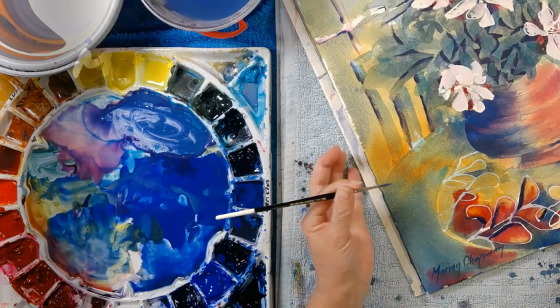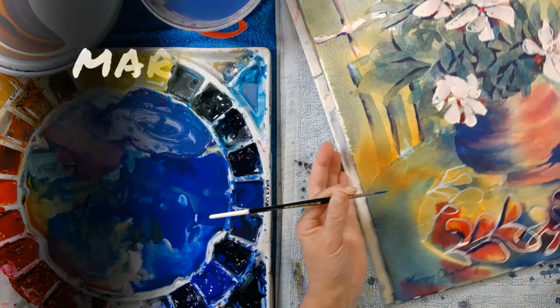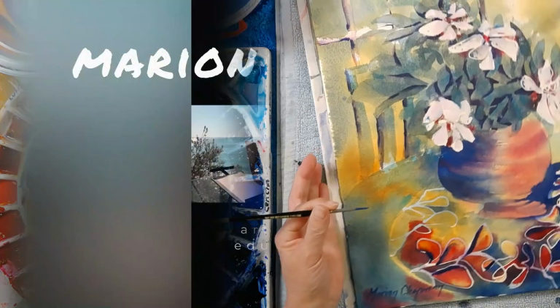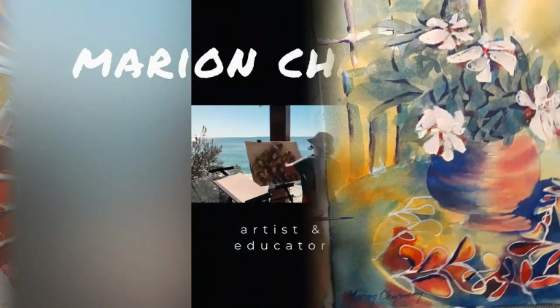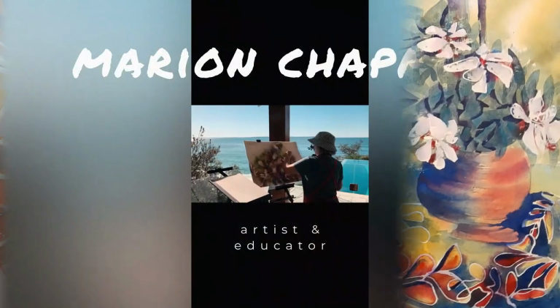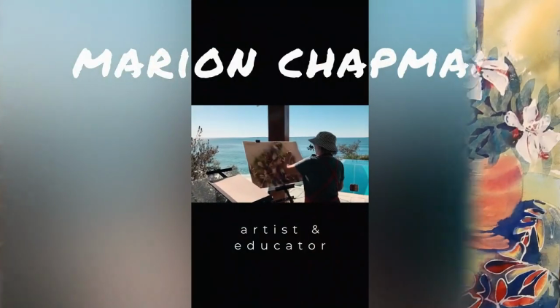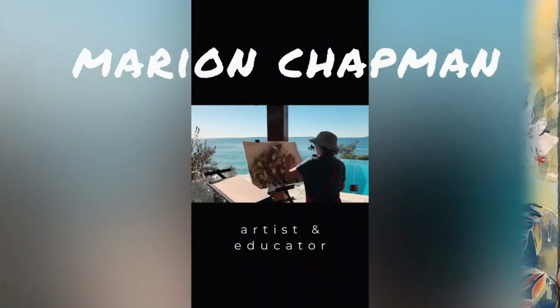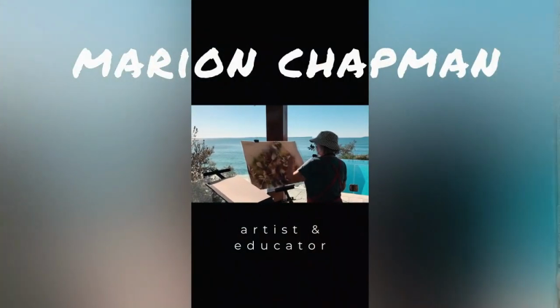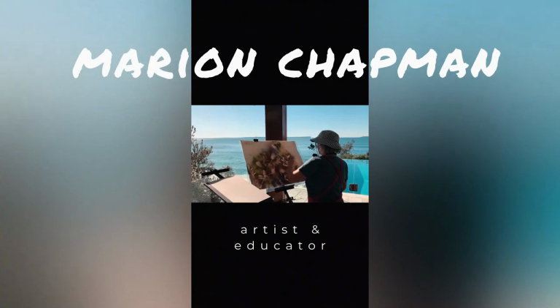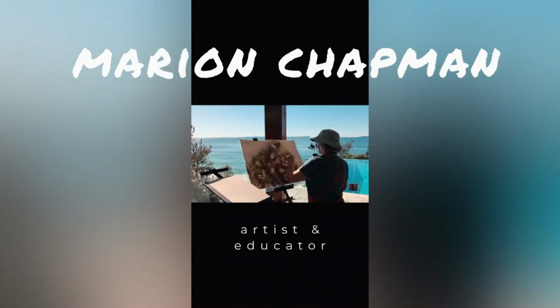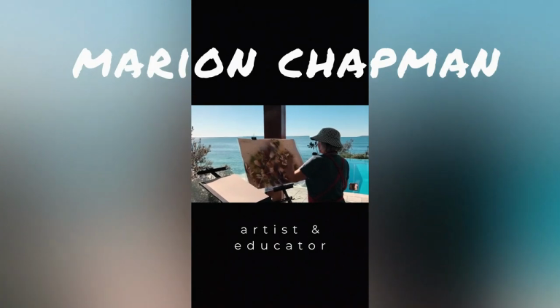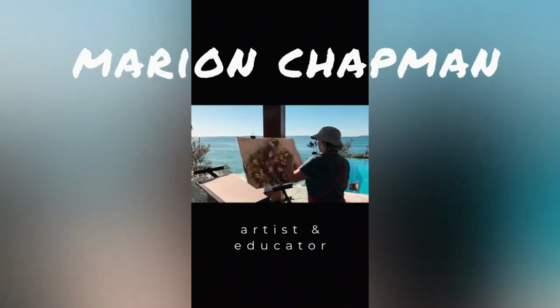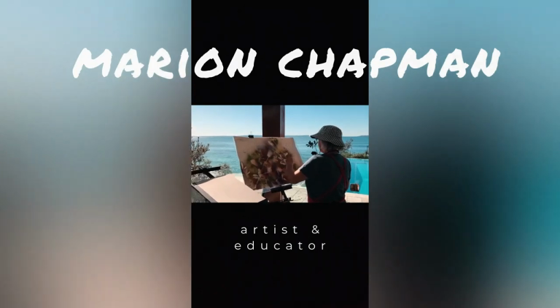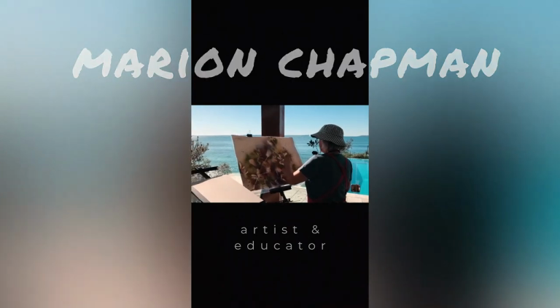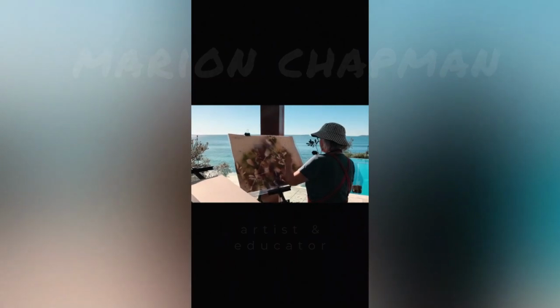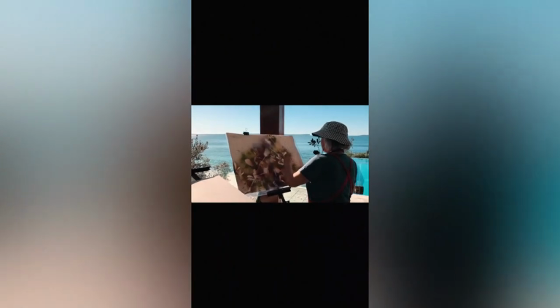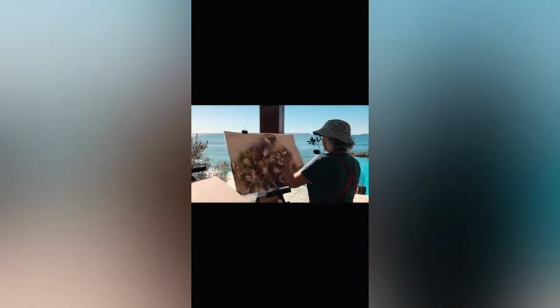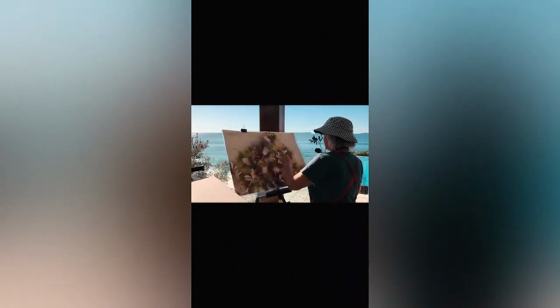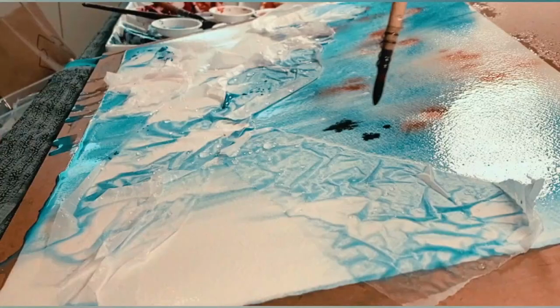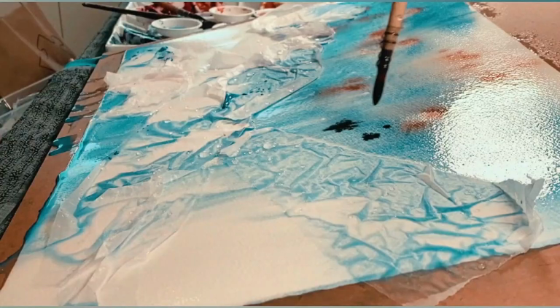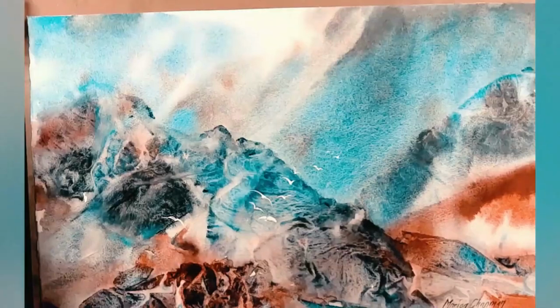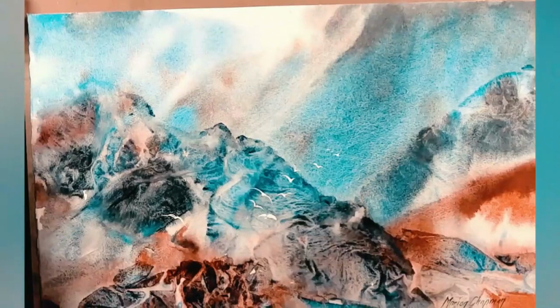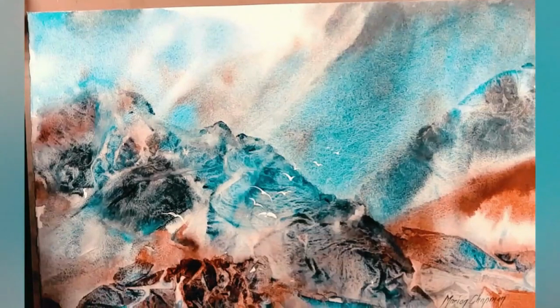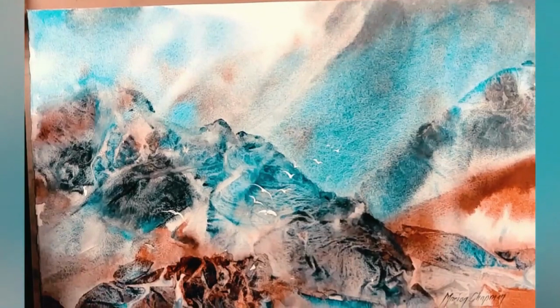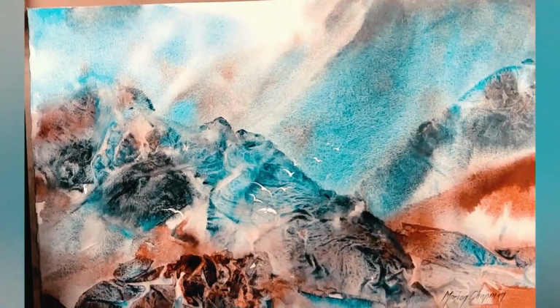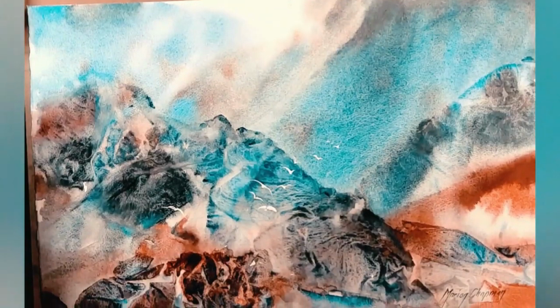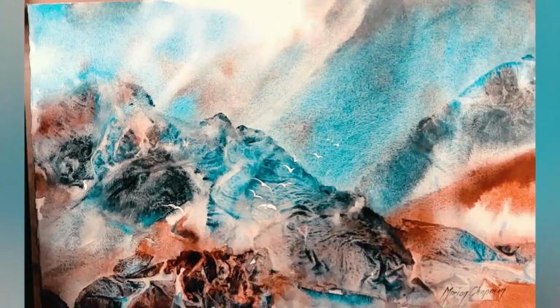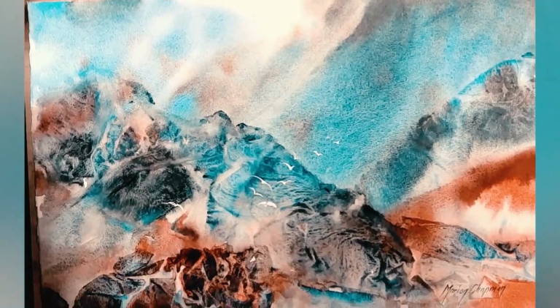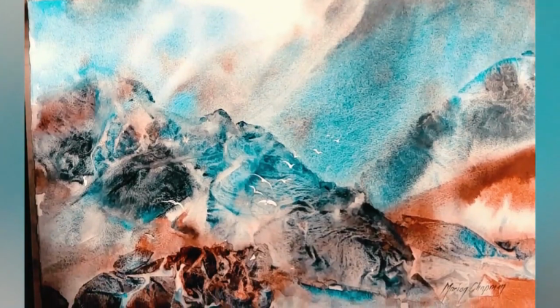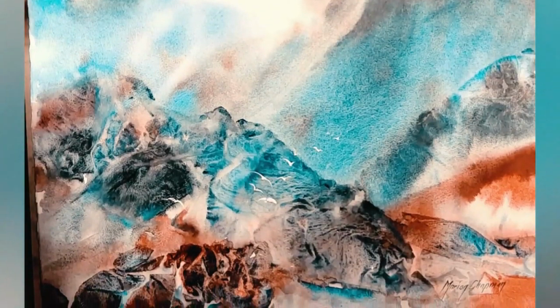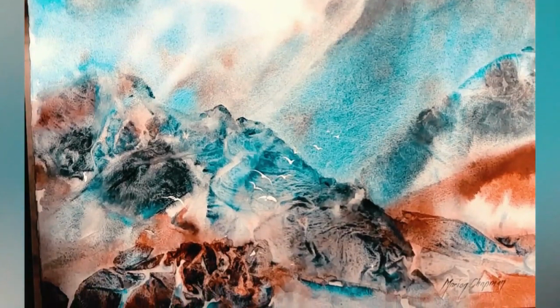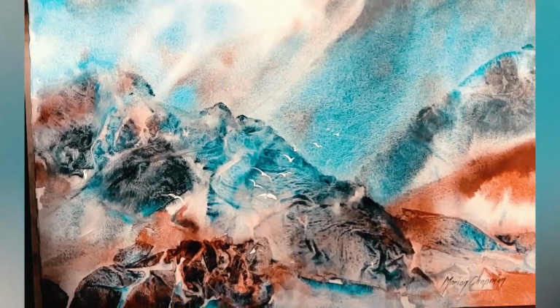Alrighty, thank you so much for watching - I really appreciate it. See you next time.